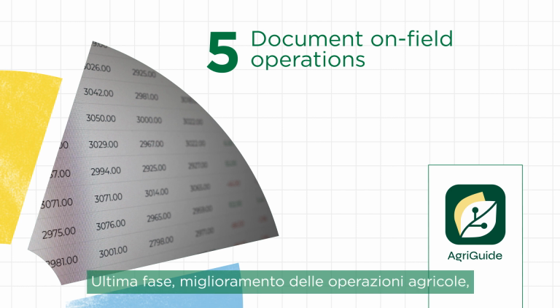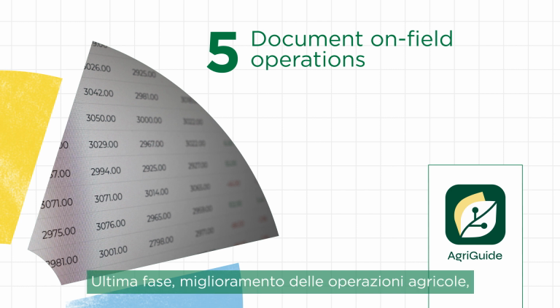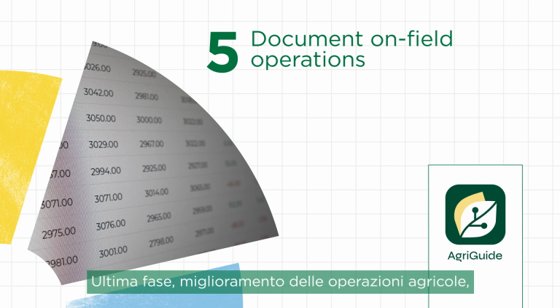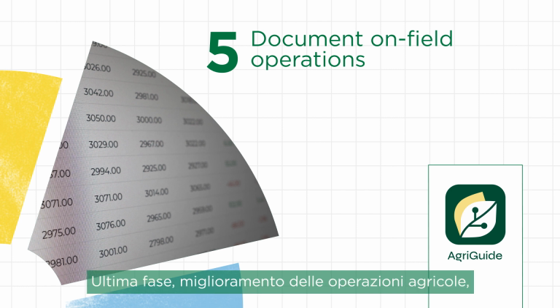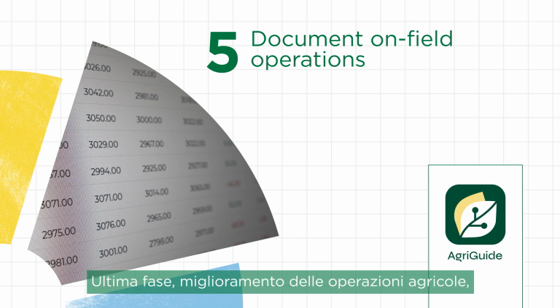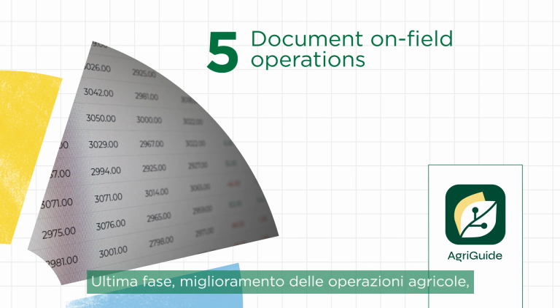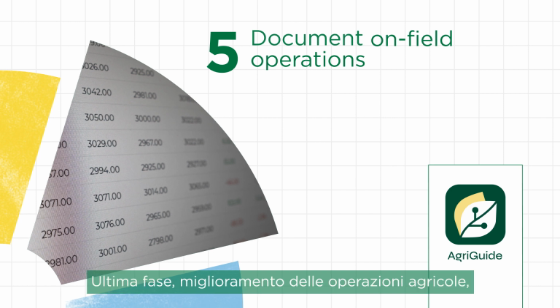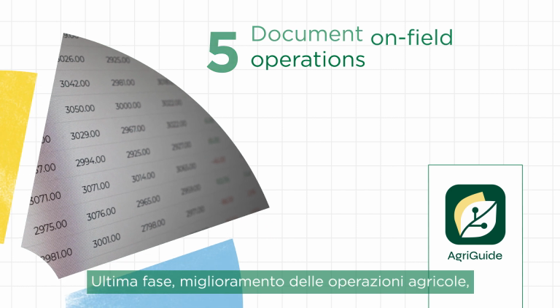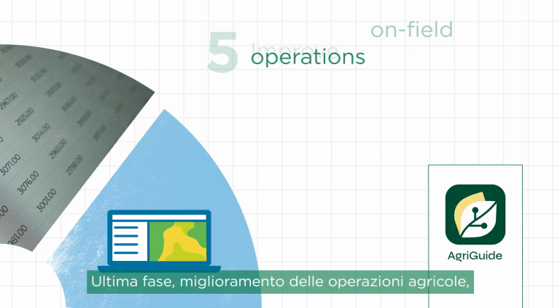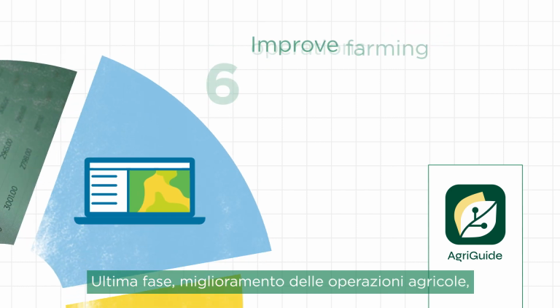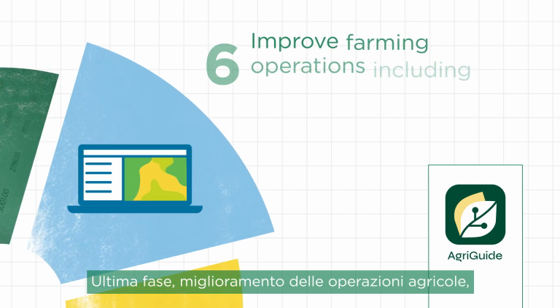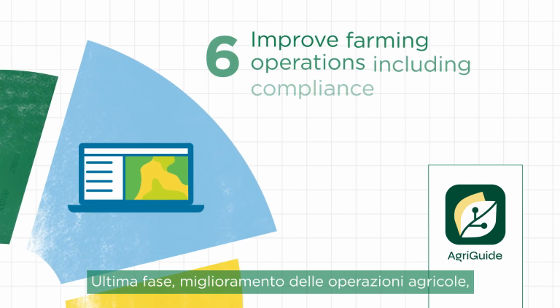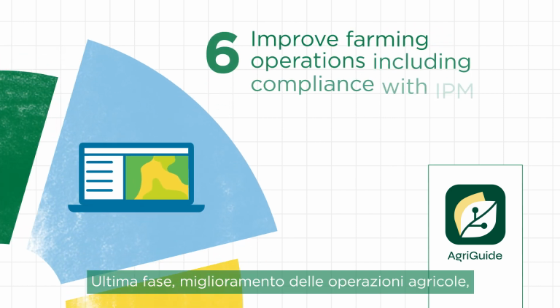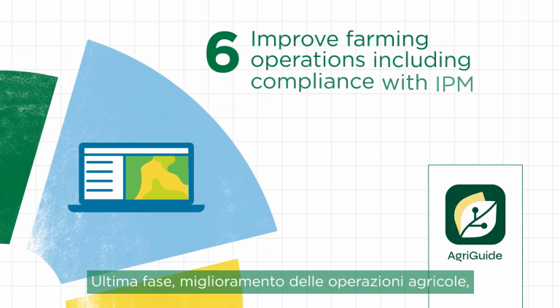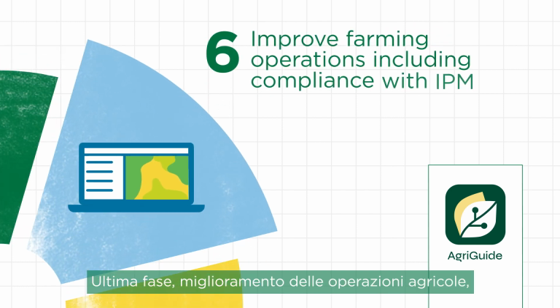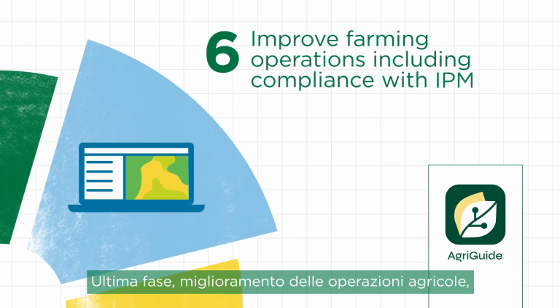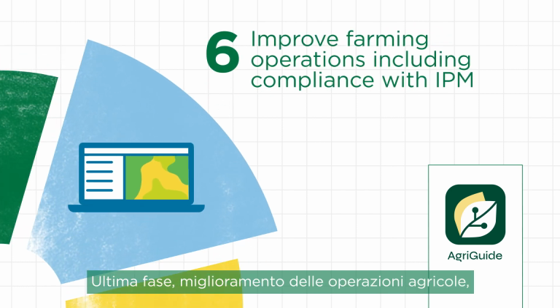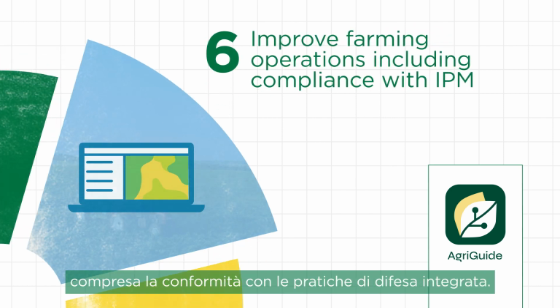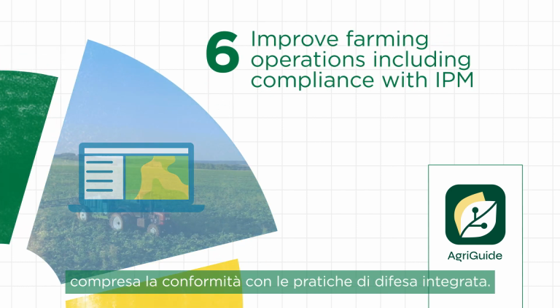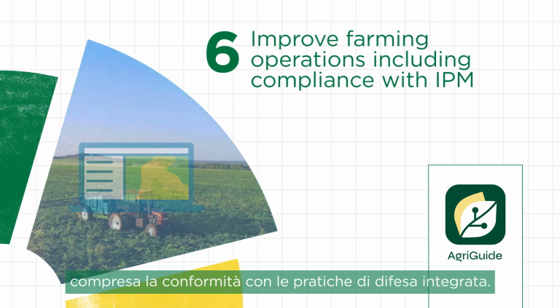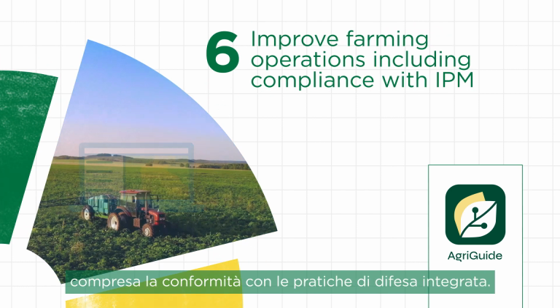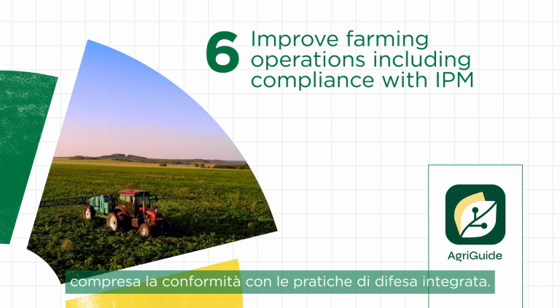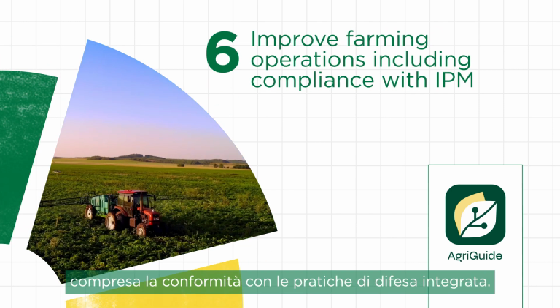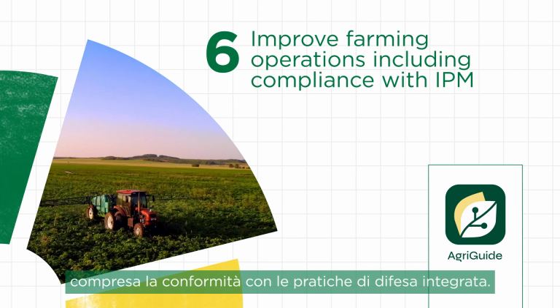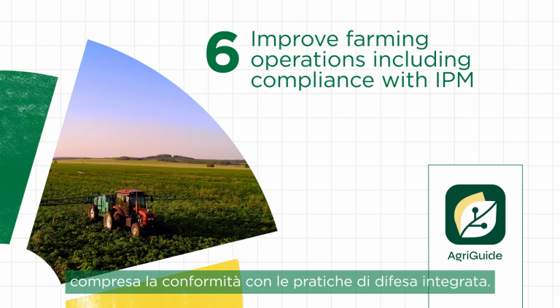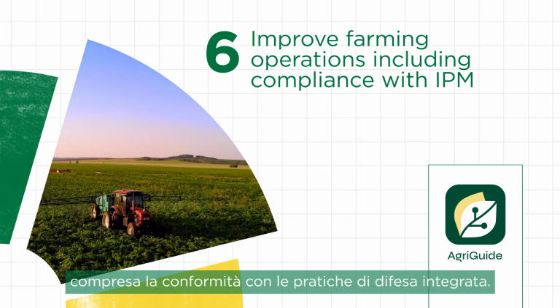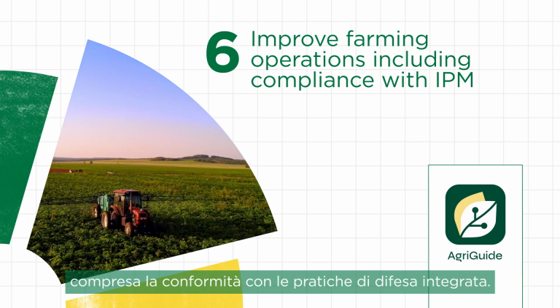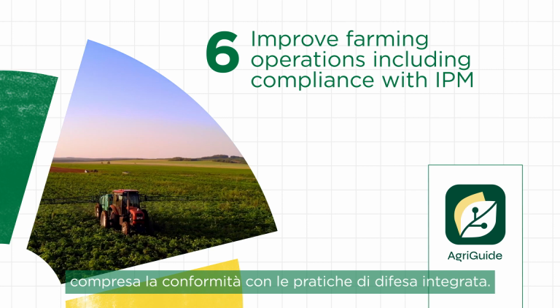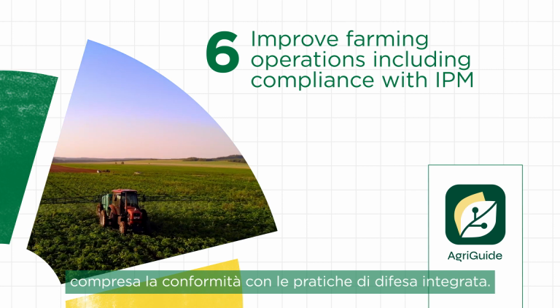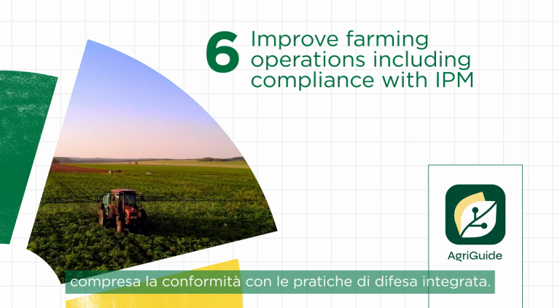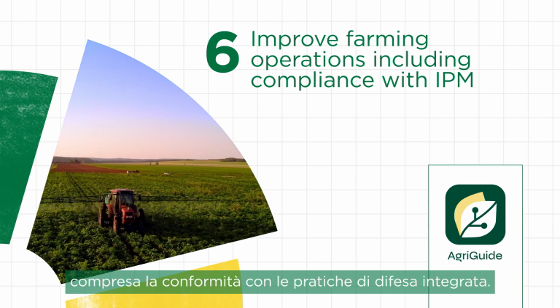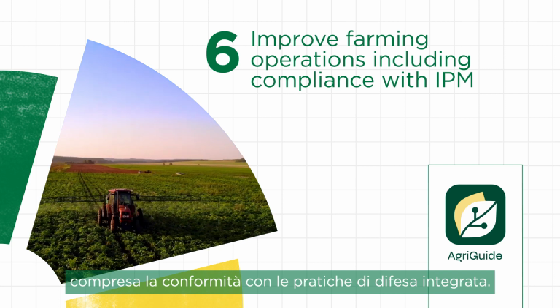And lastly, farming operations, including compliance with IPM, can be improved.